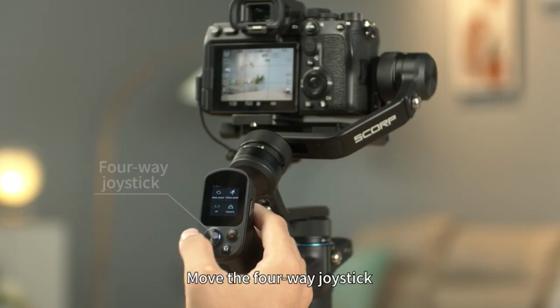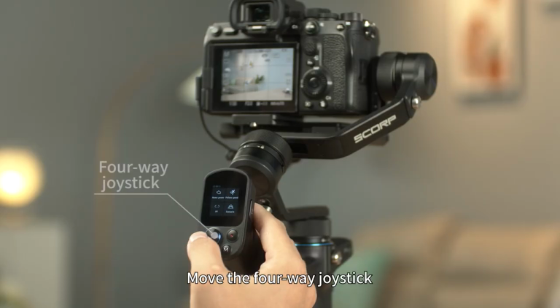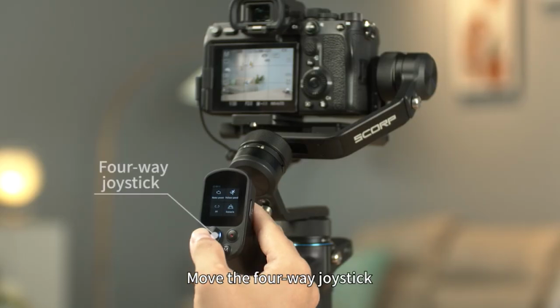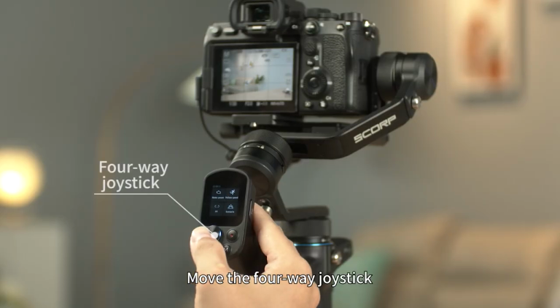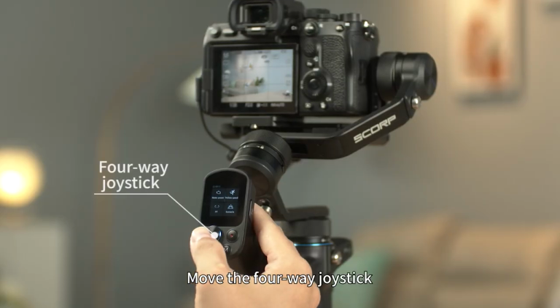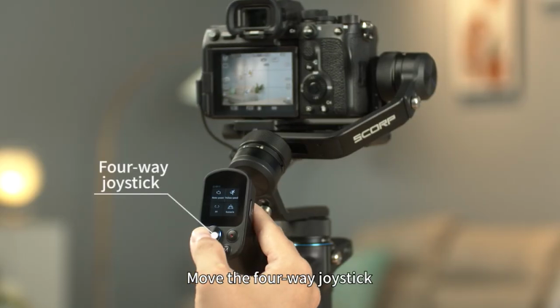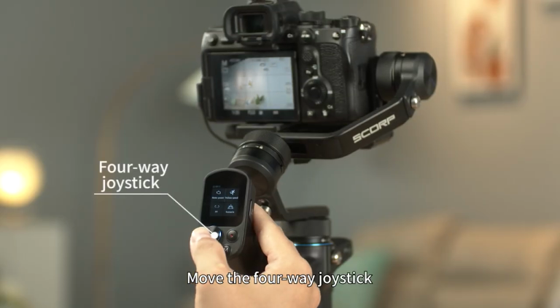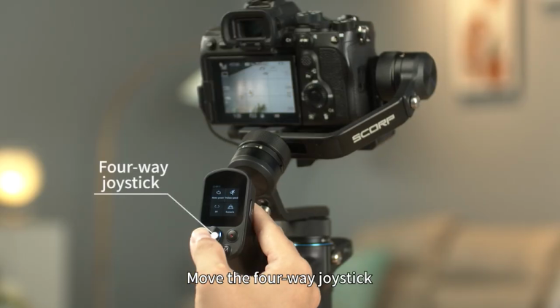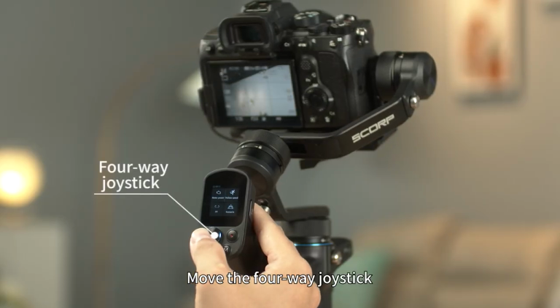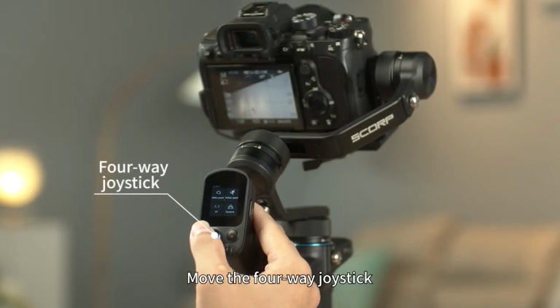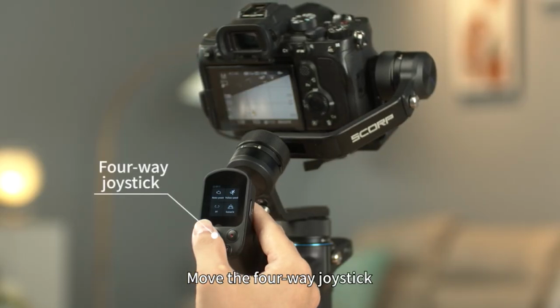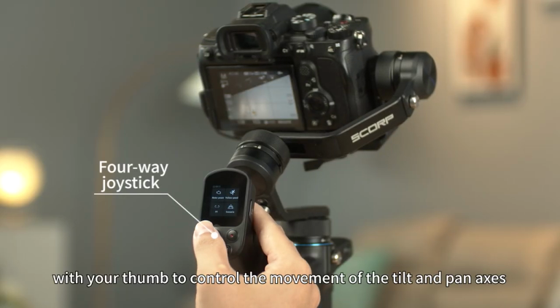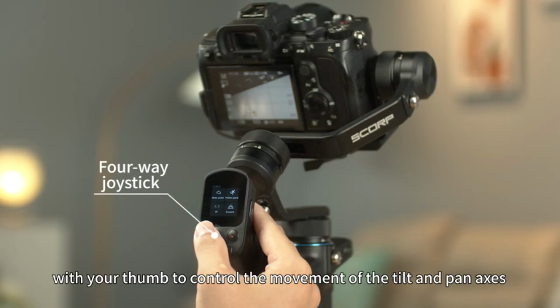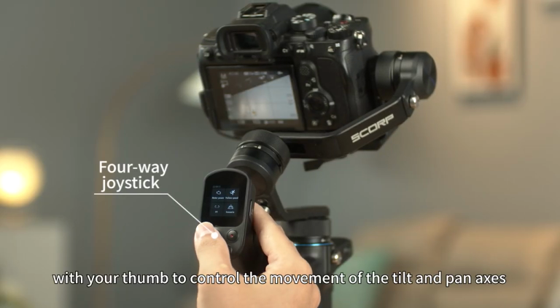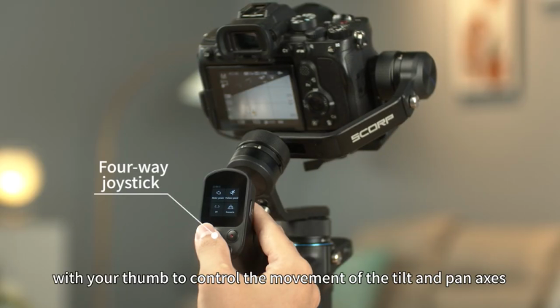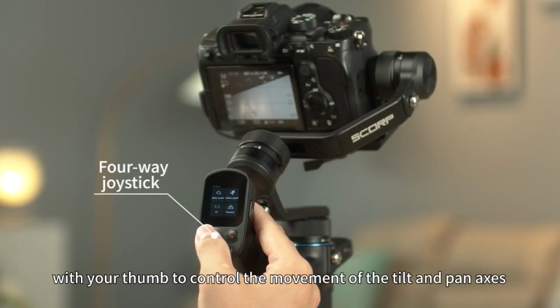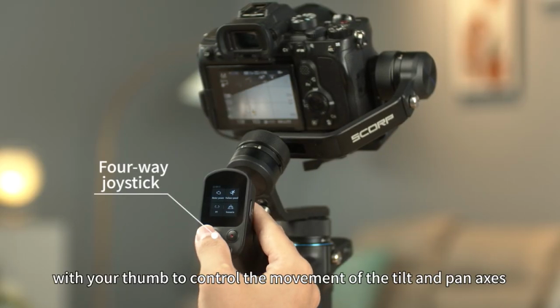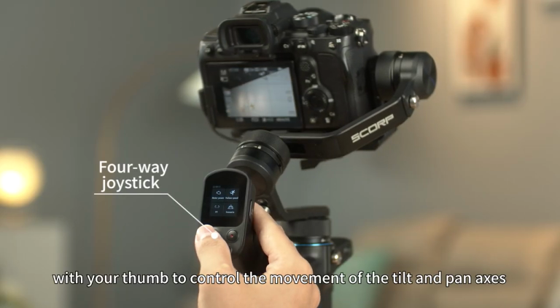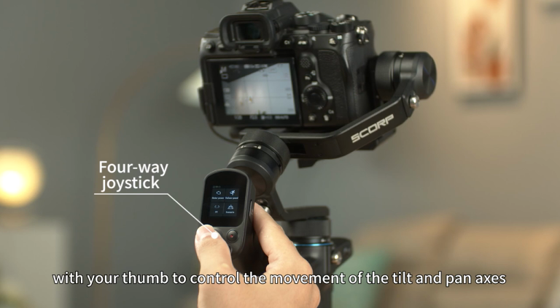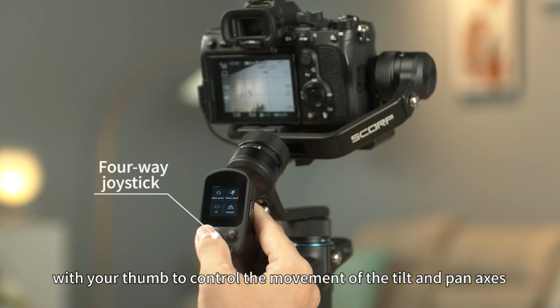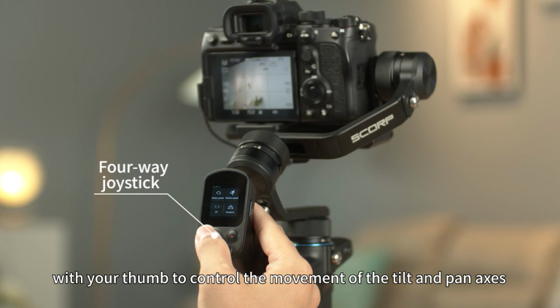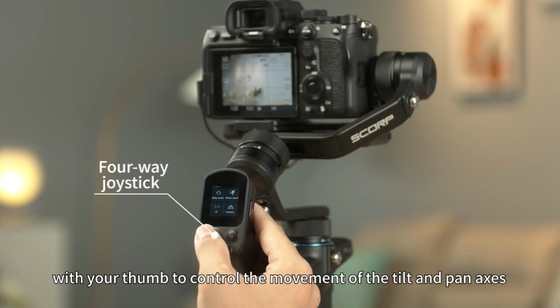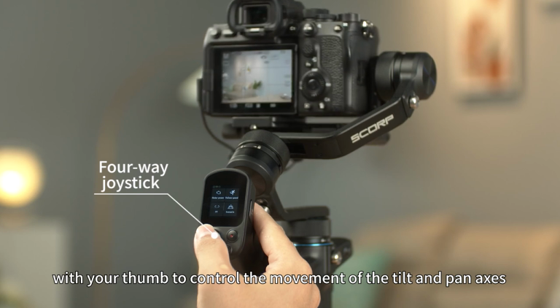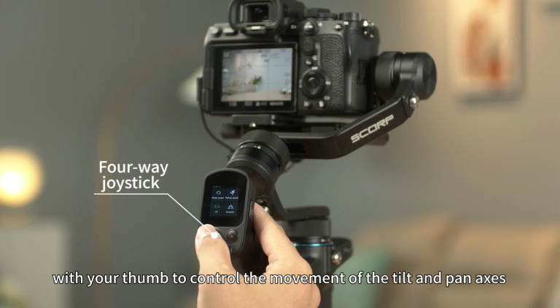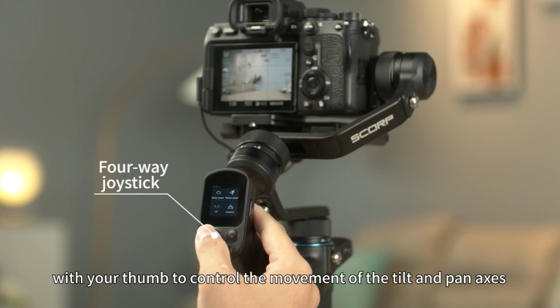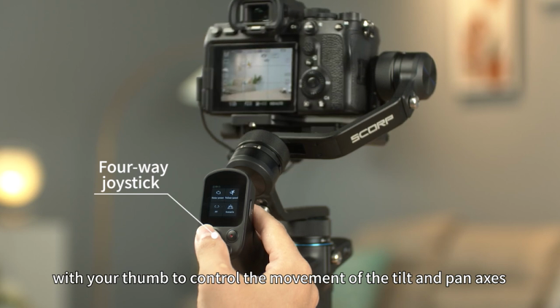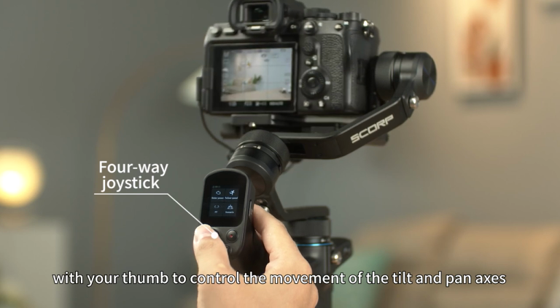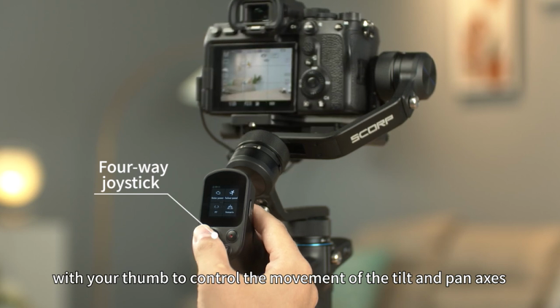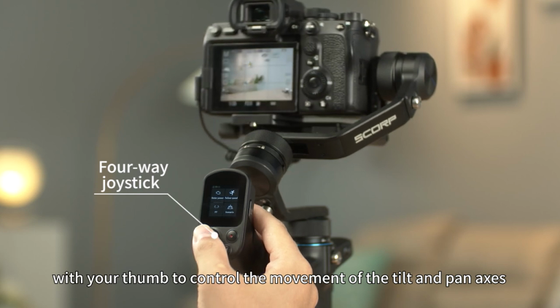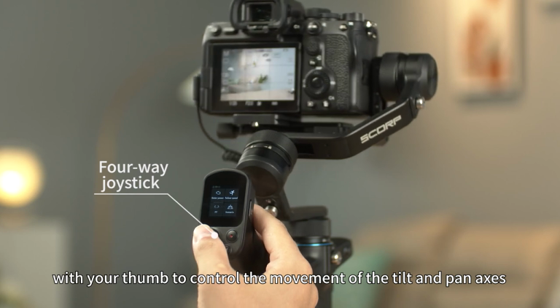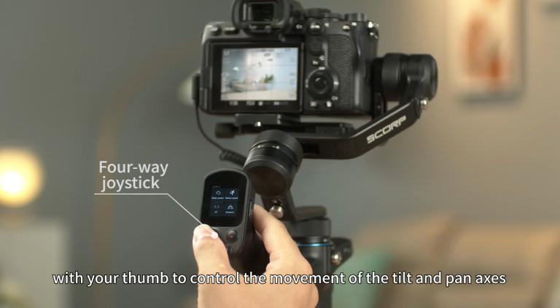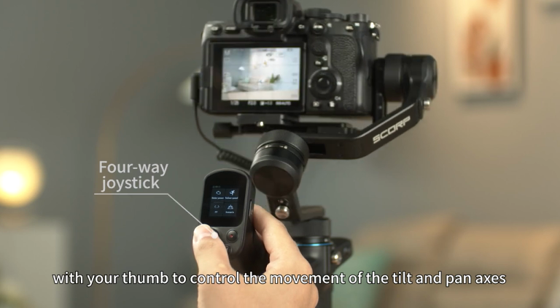Use the four-way joystick with your thumb to control the movement of the tilt and pan axis.